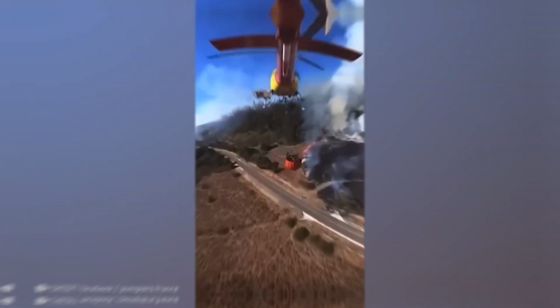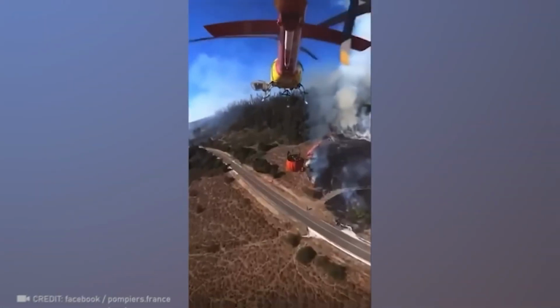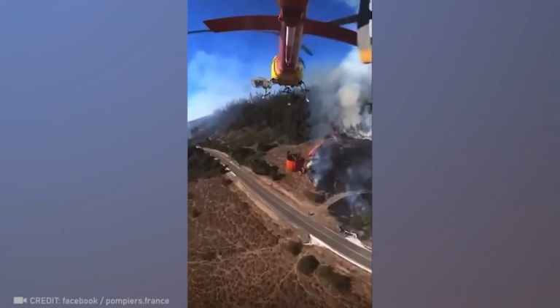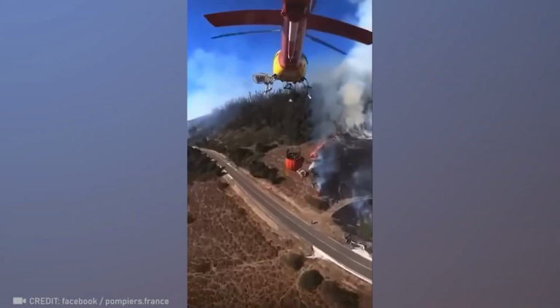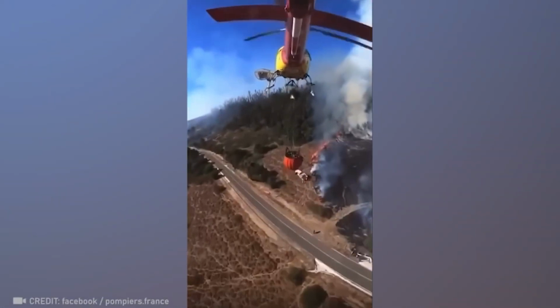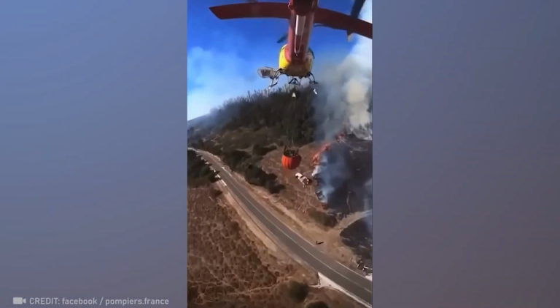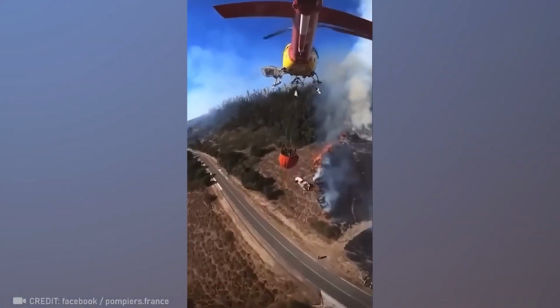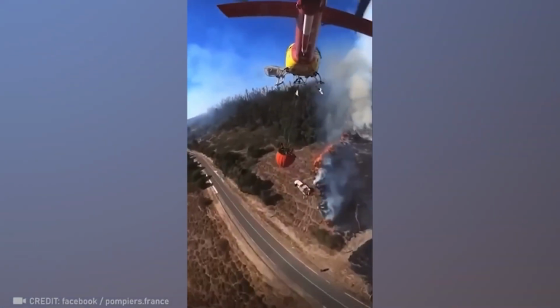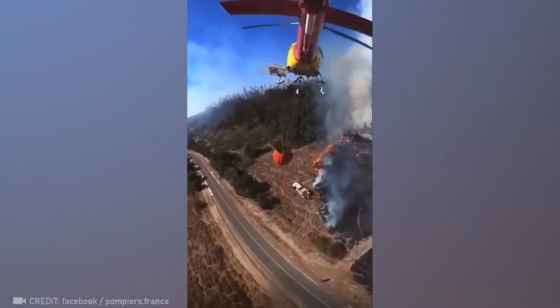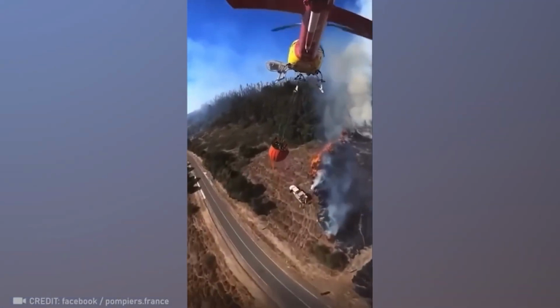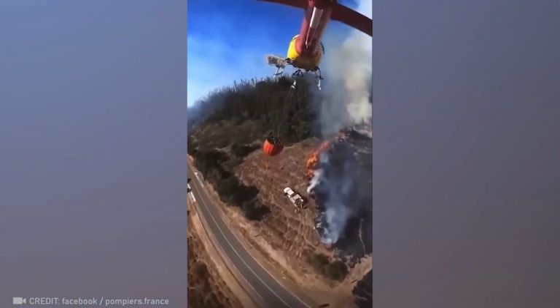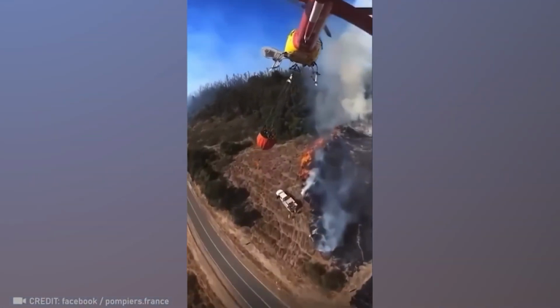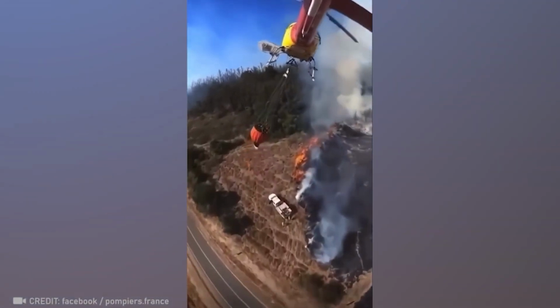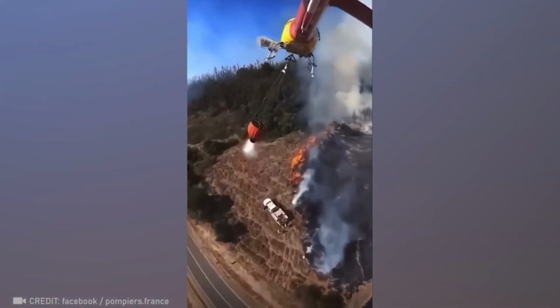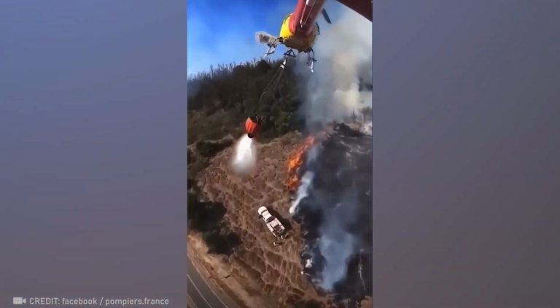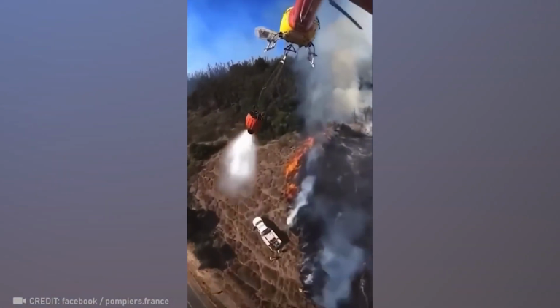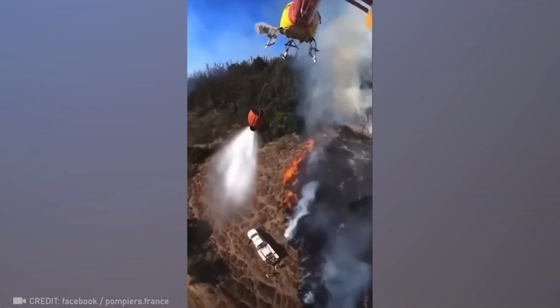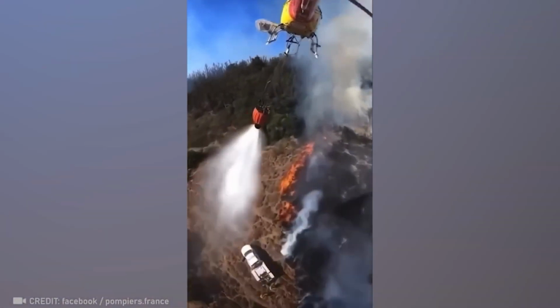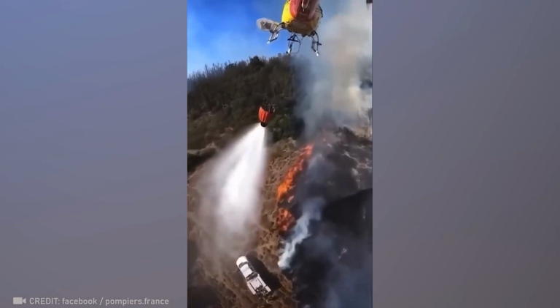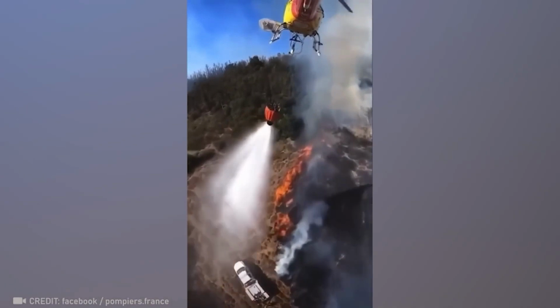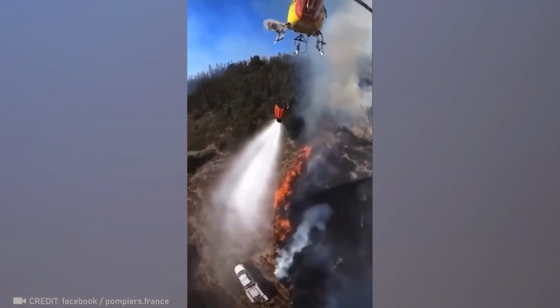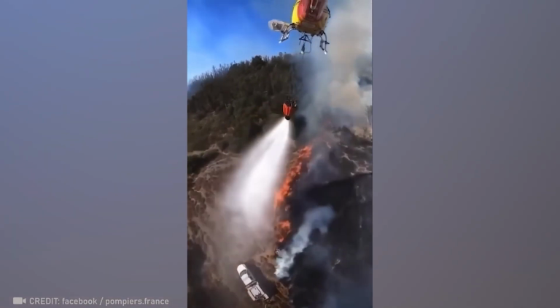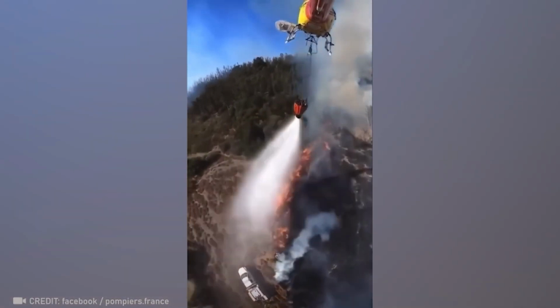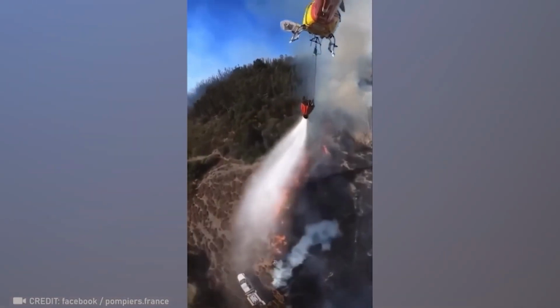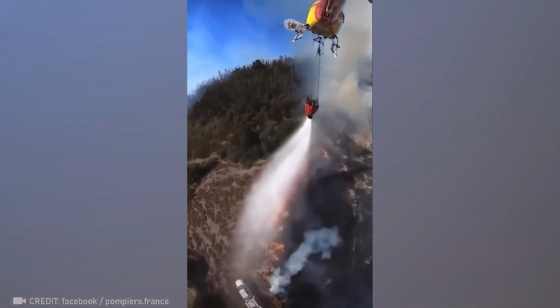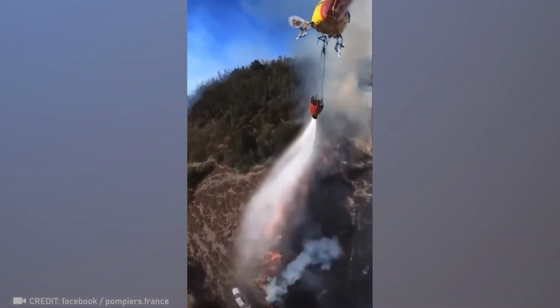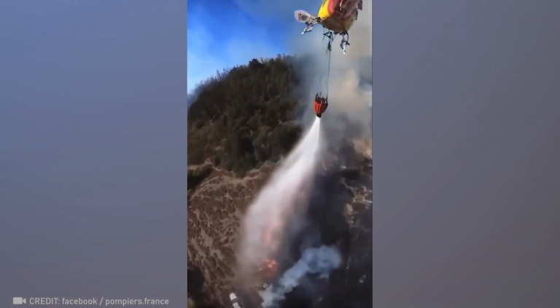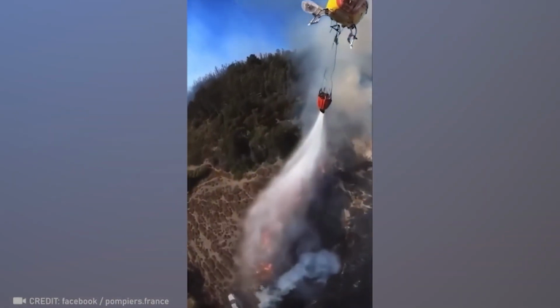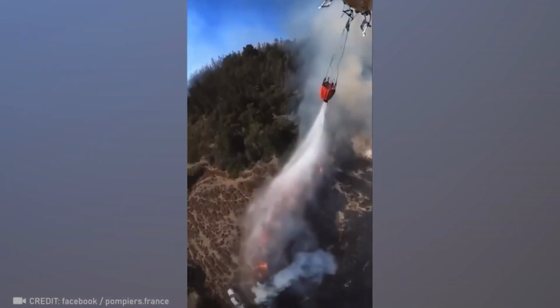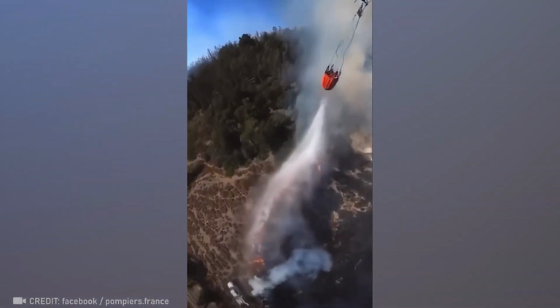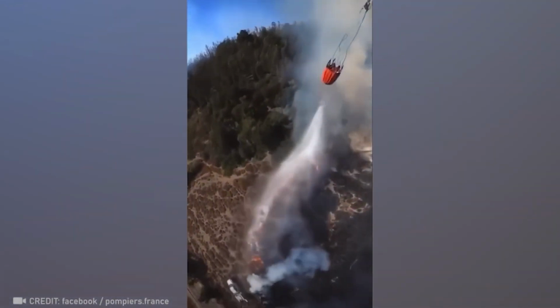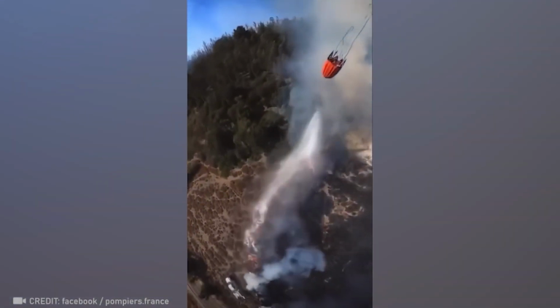The precision and efficiency of a water-bombing helicopter keep wildfires from spreading.